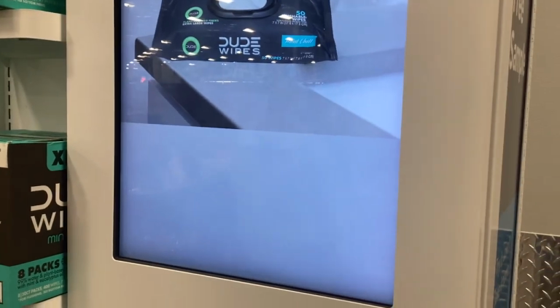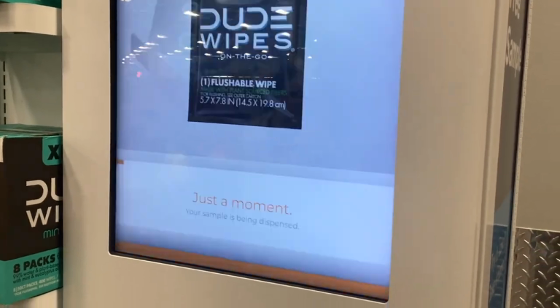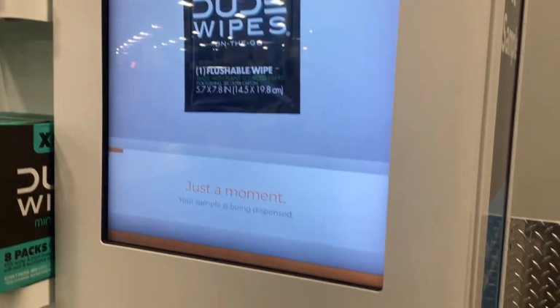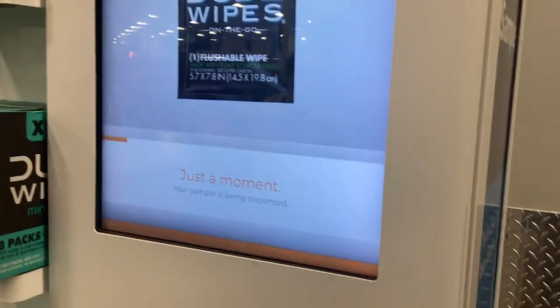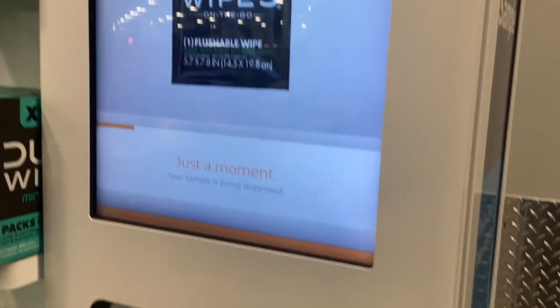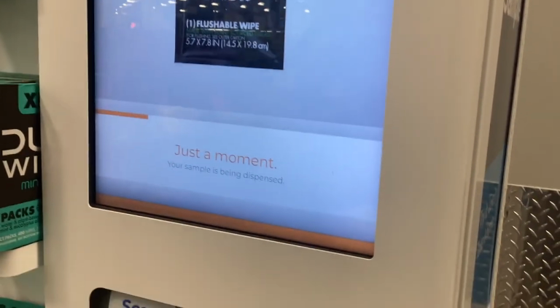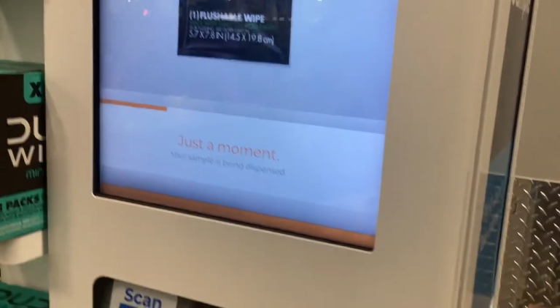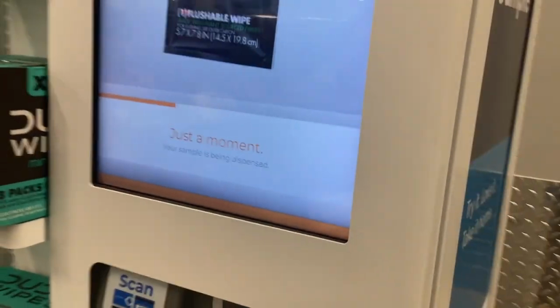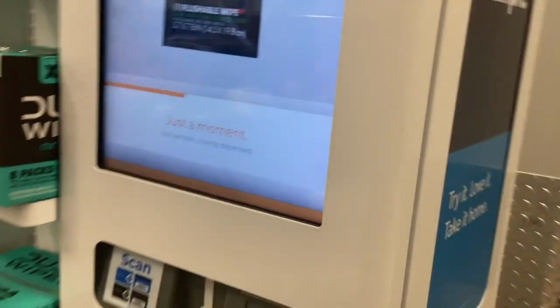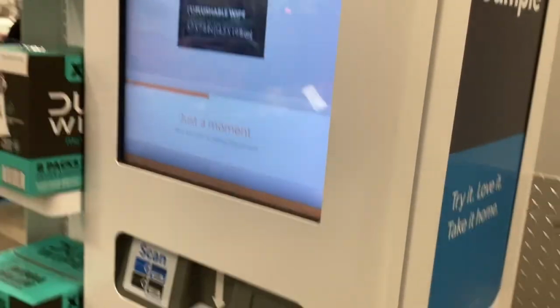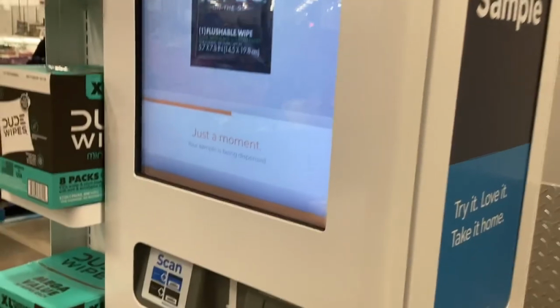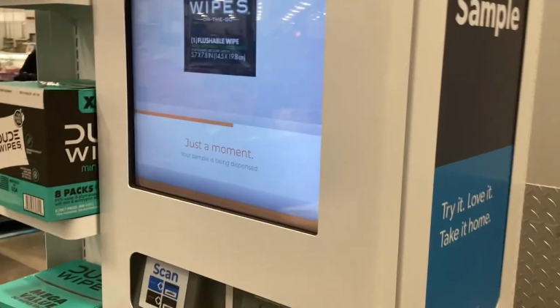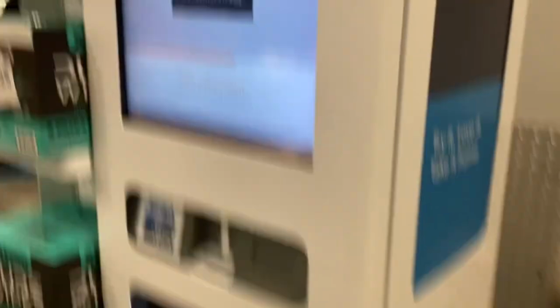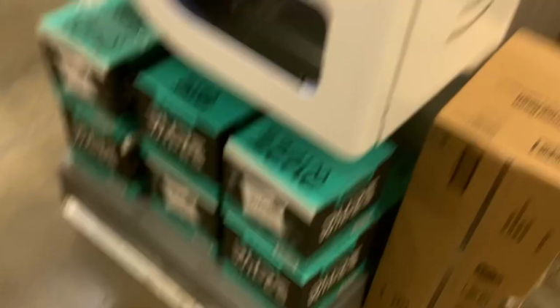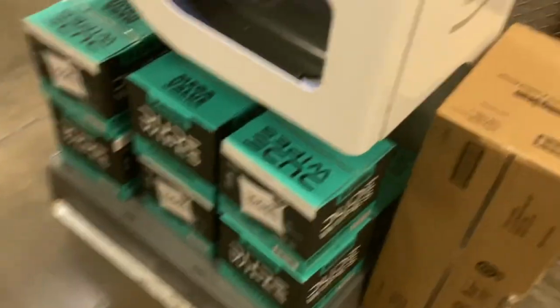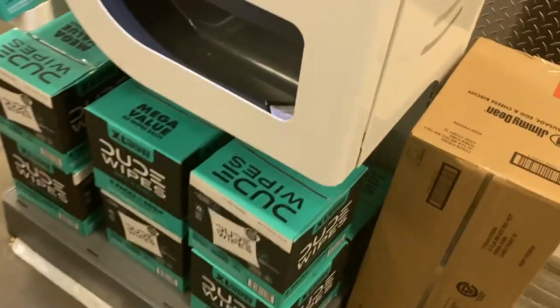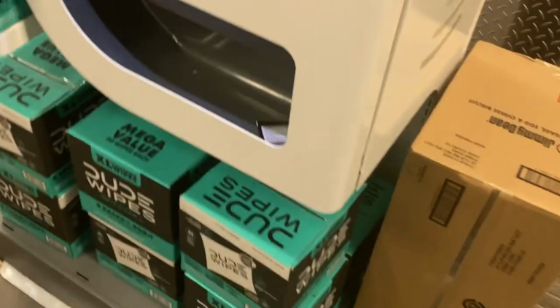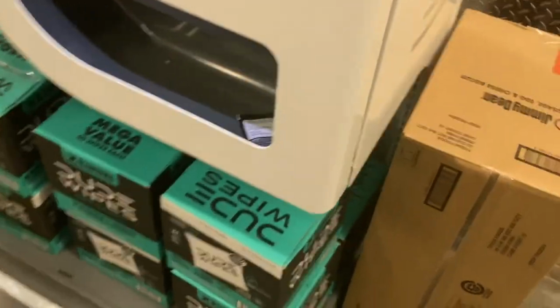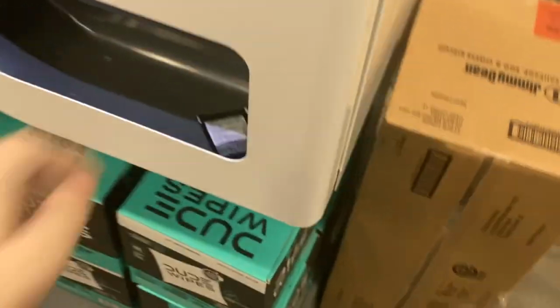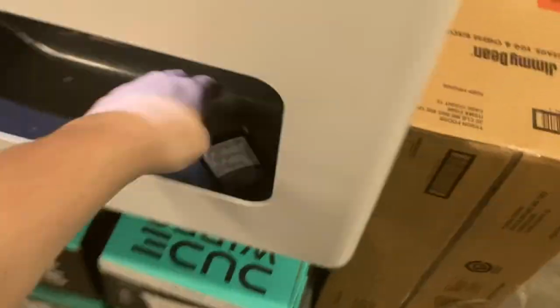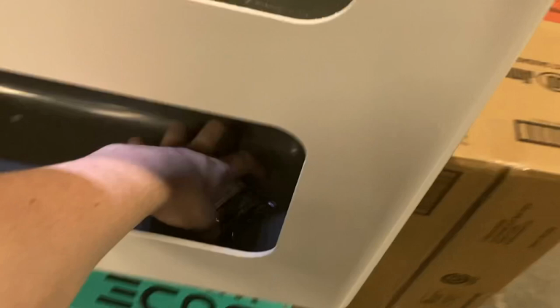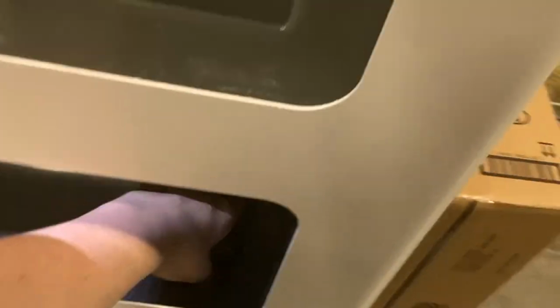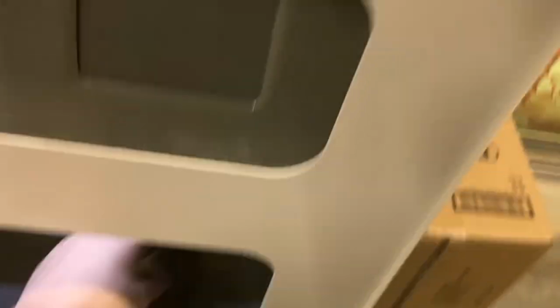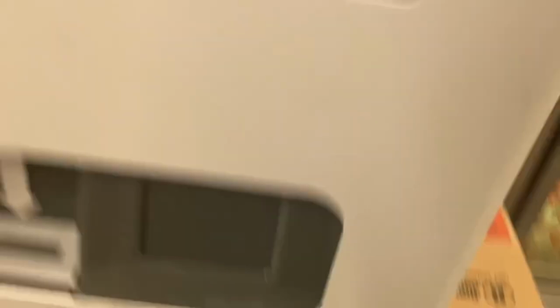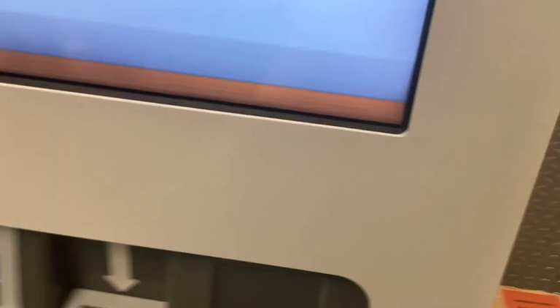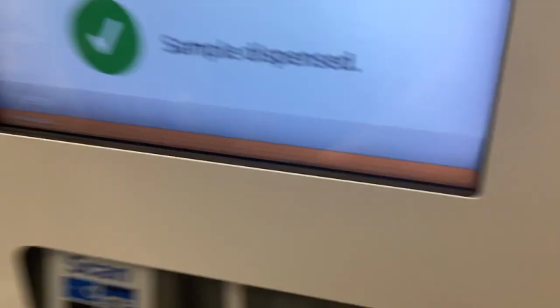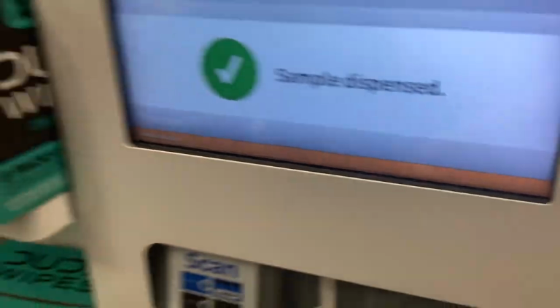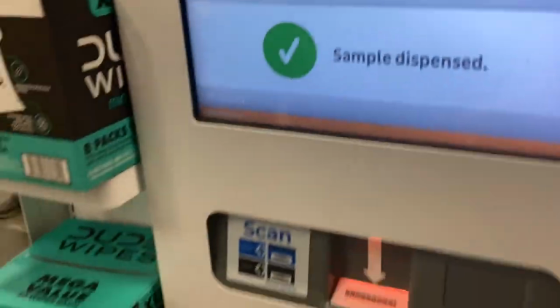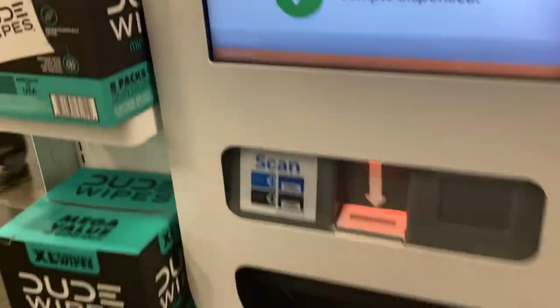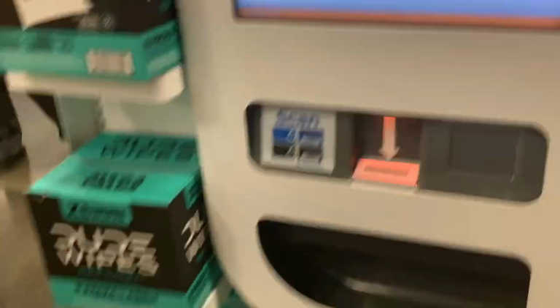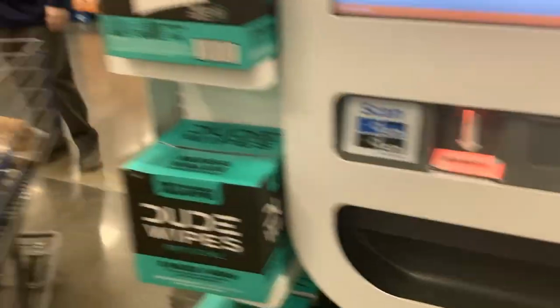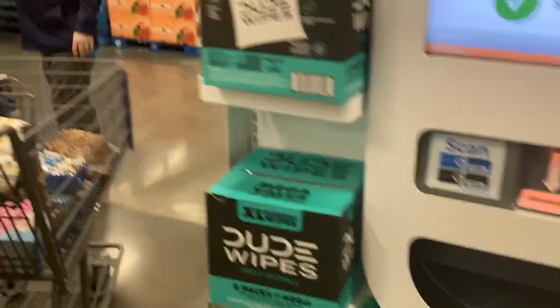Okay, sample being dispensed. There it is! Sample dispensed! Okay, come on!